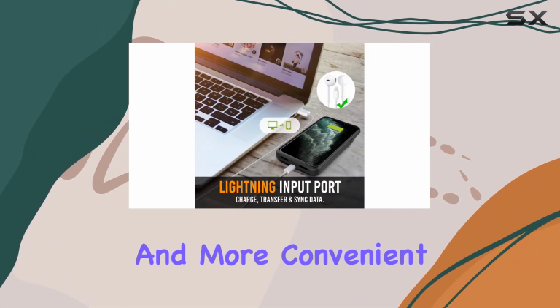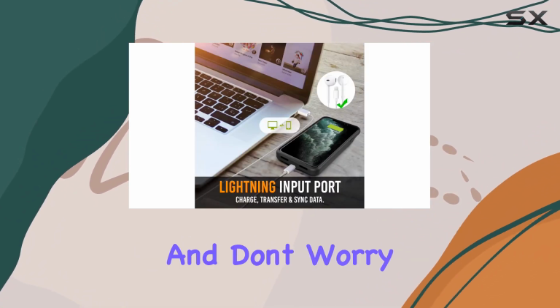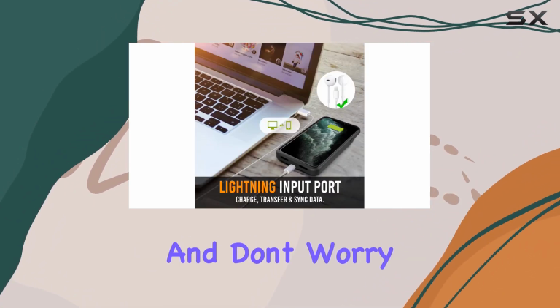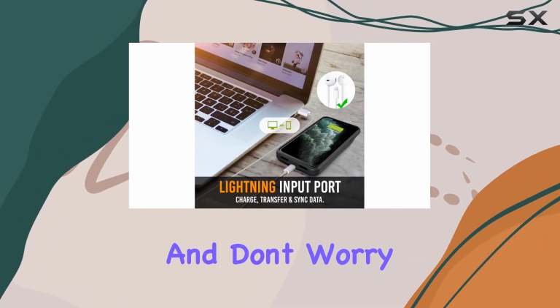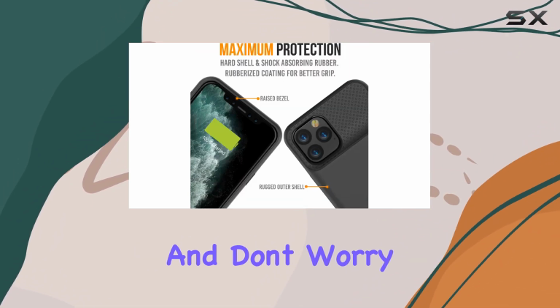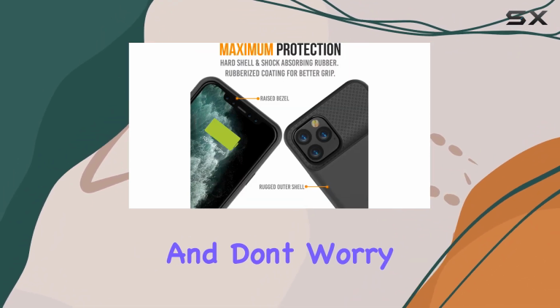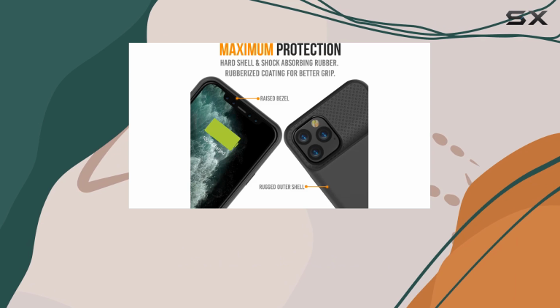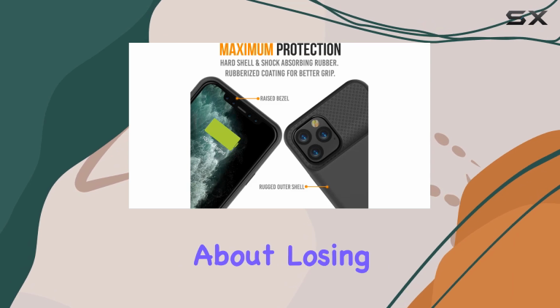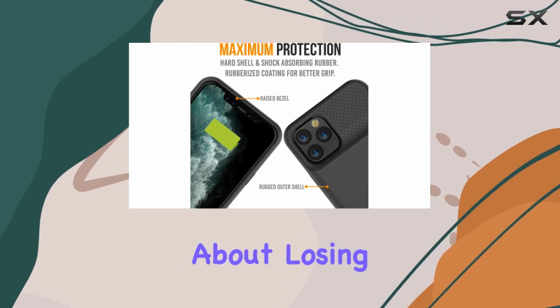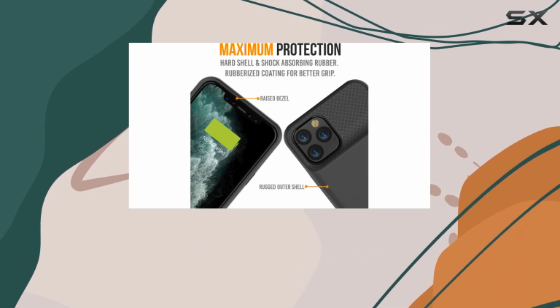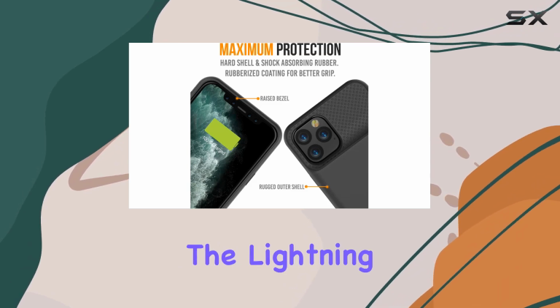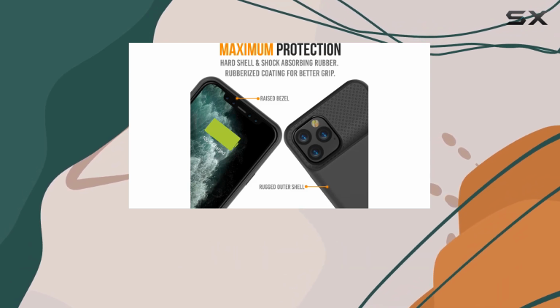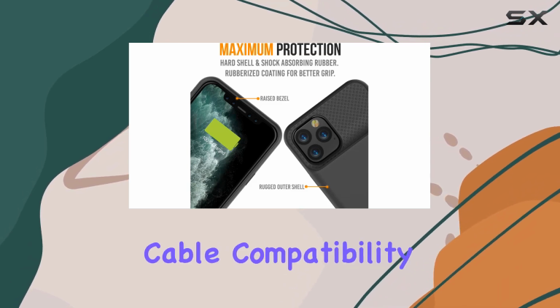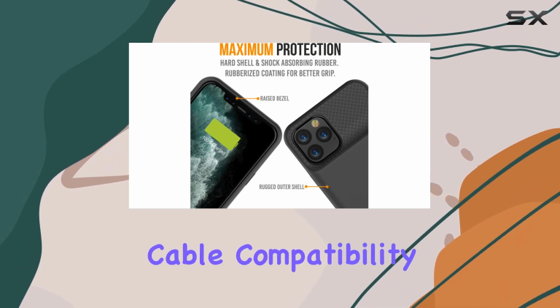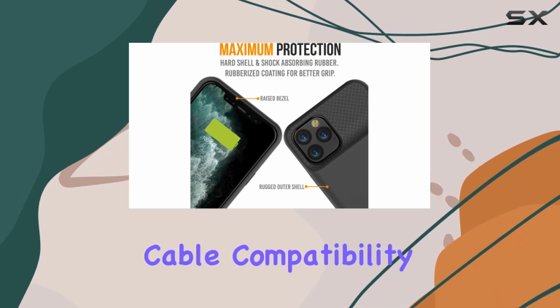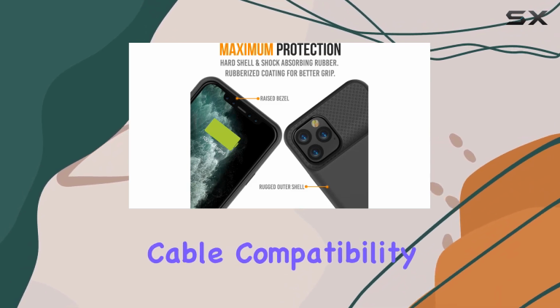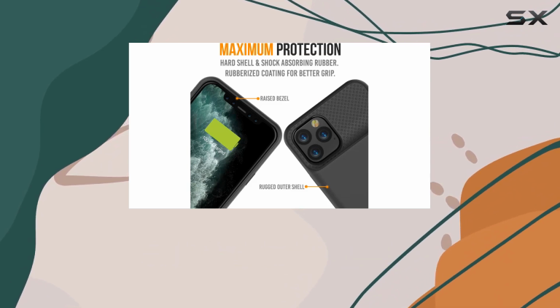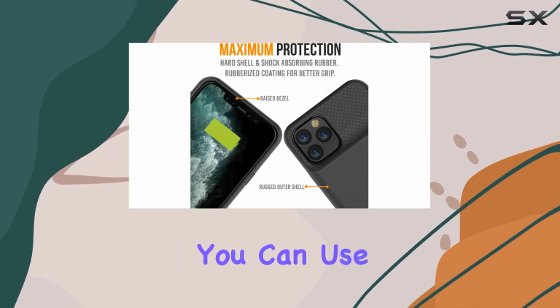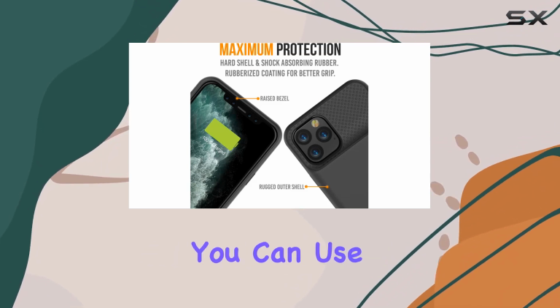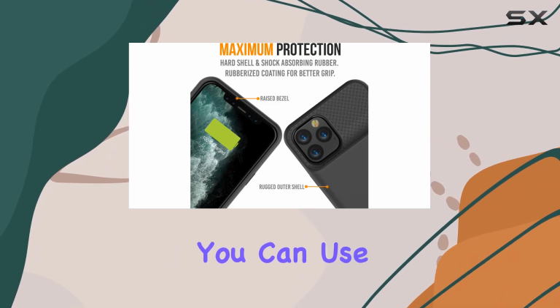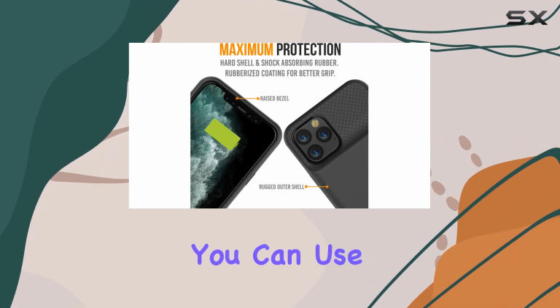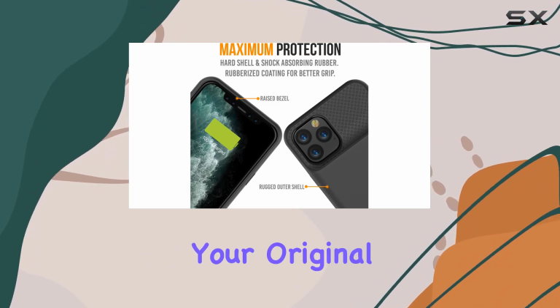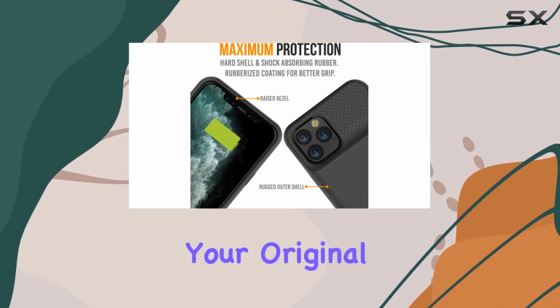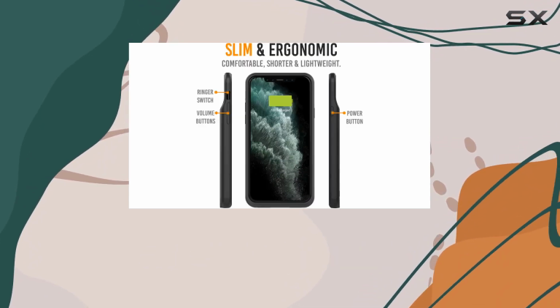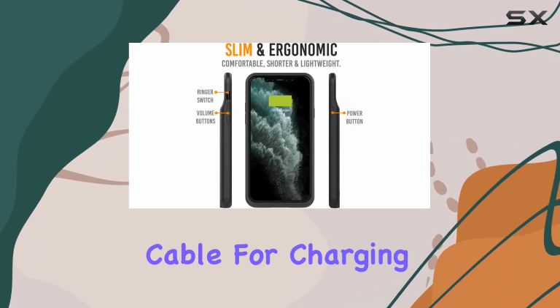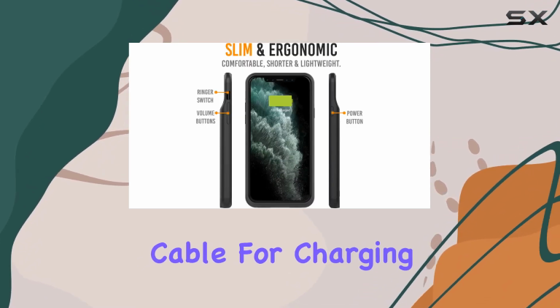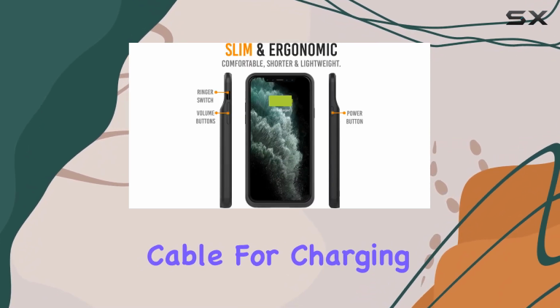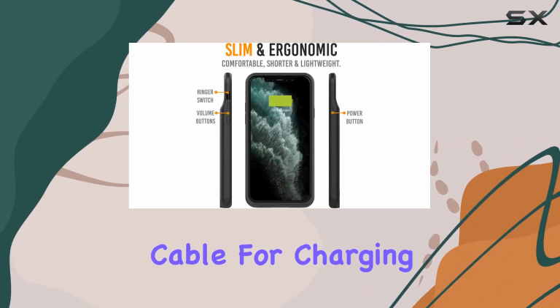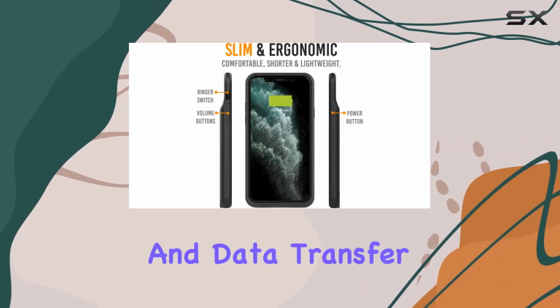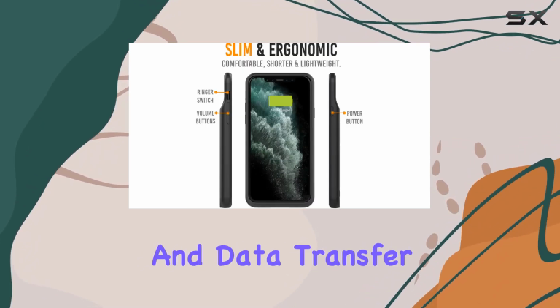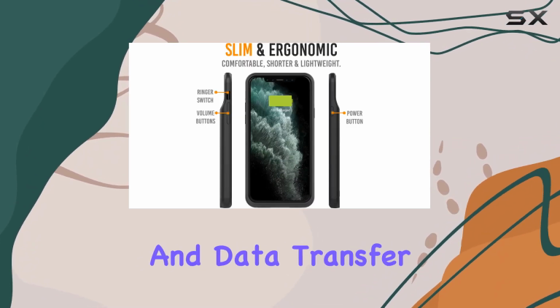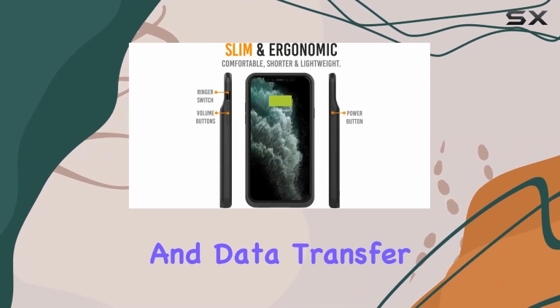It supports wireless charging, making your life easier and more convenient. And don't worry about losing lightning cable compatibility — you can still use your original cable for charging and data transfer.